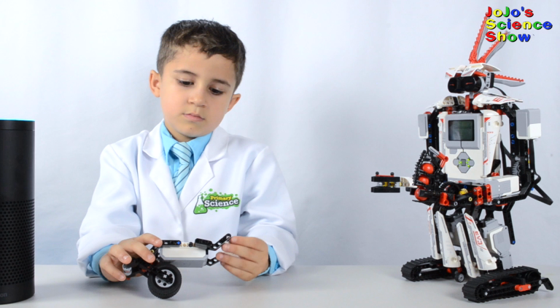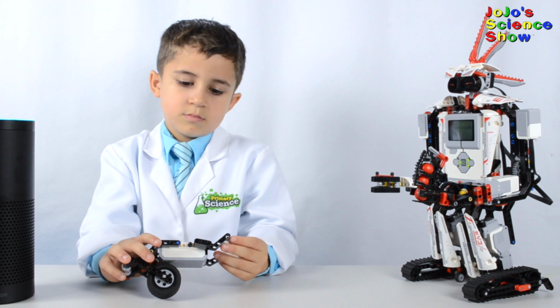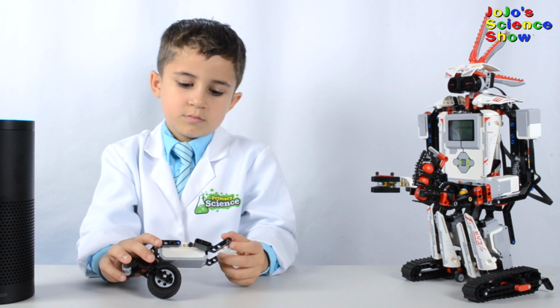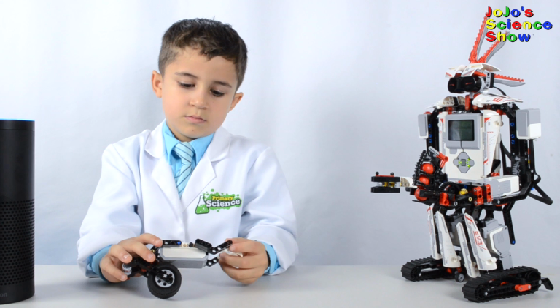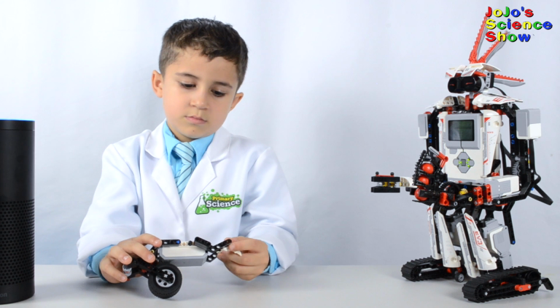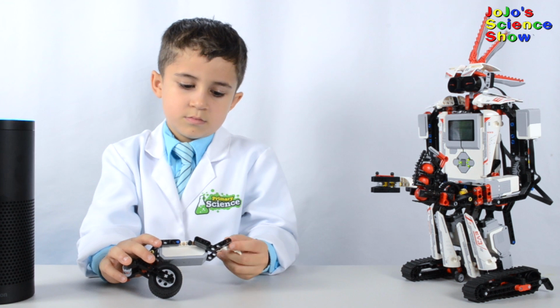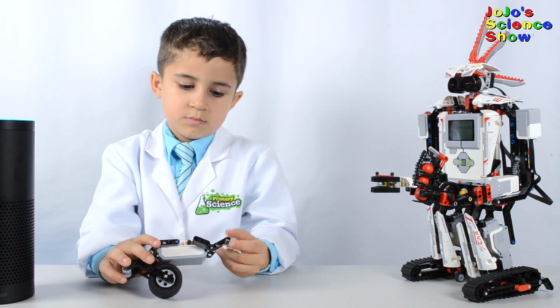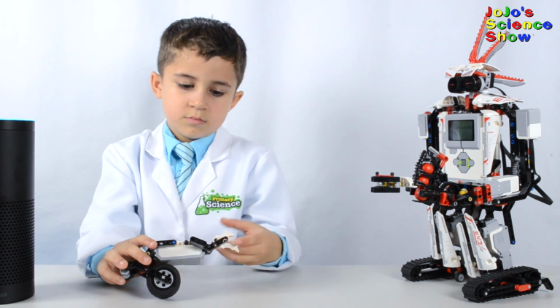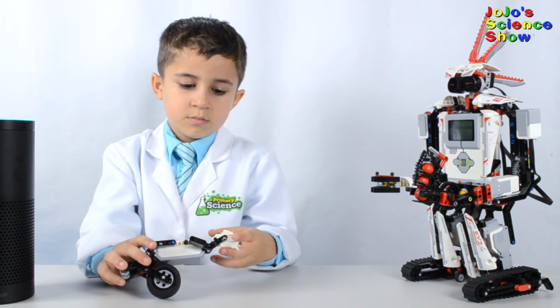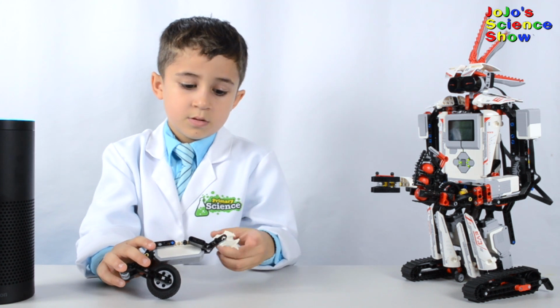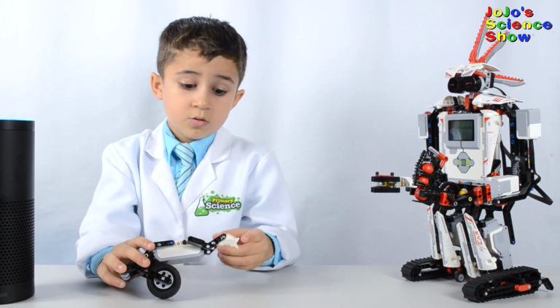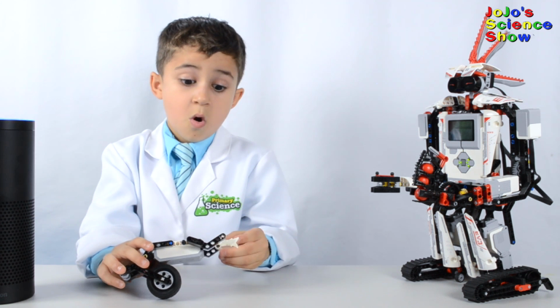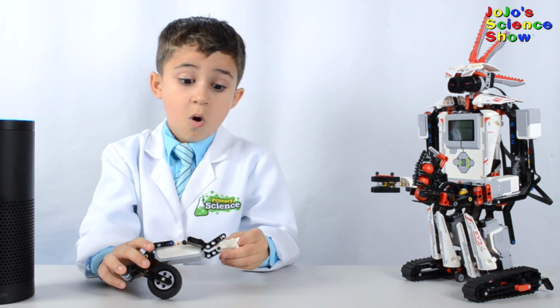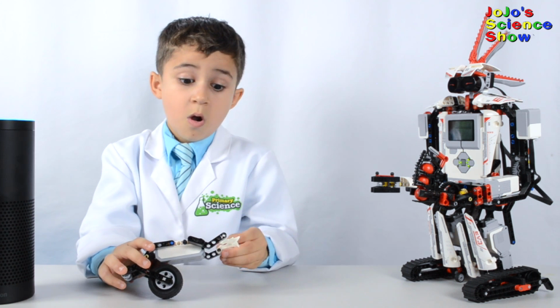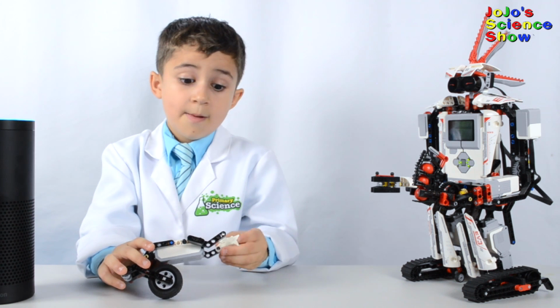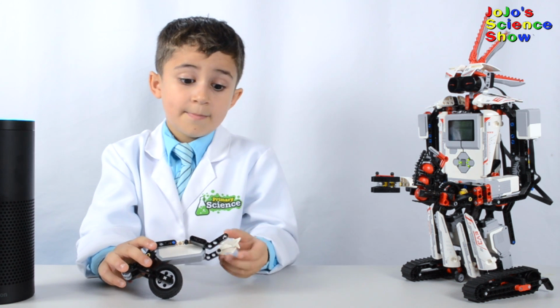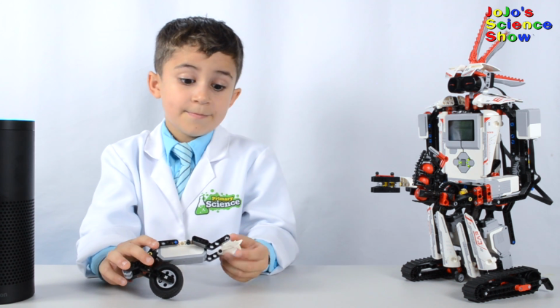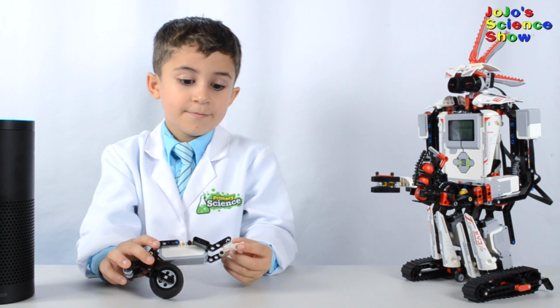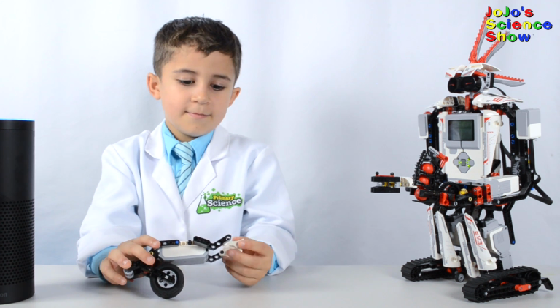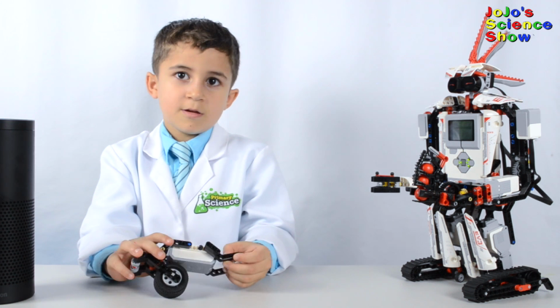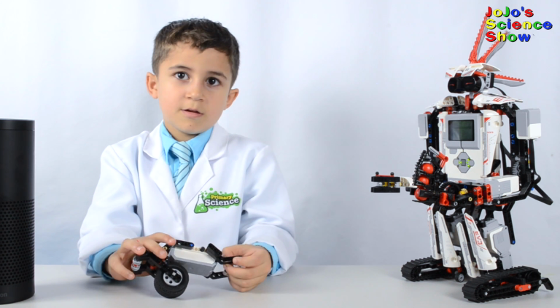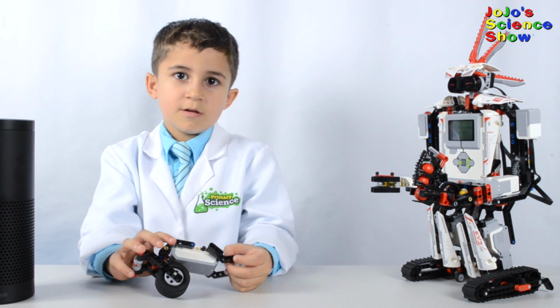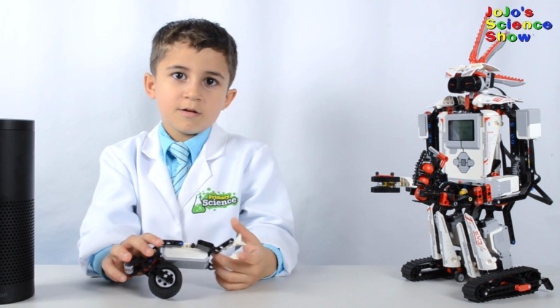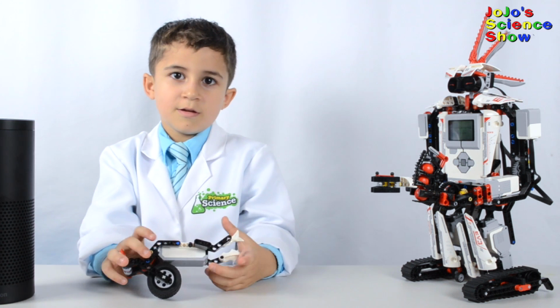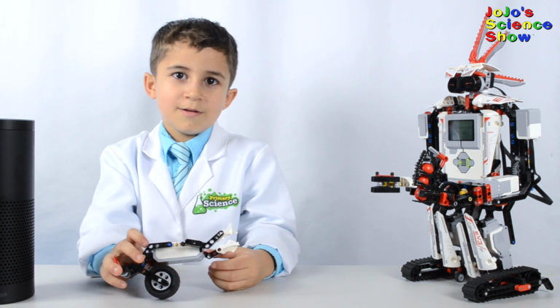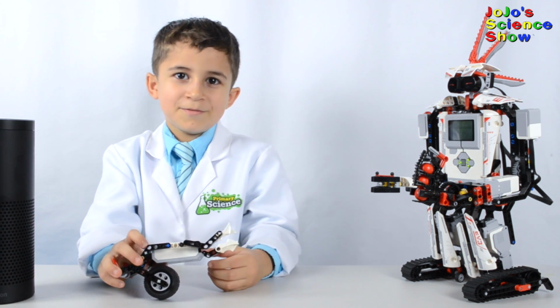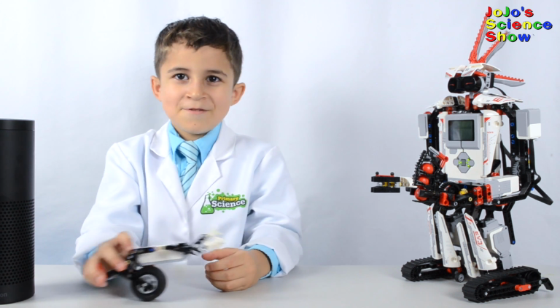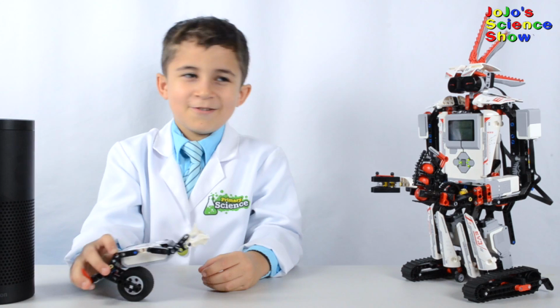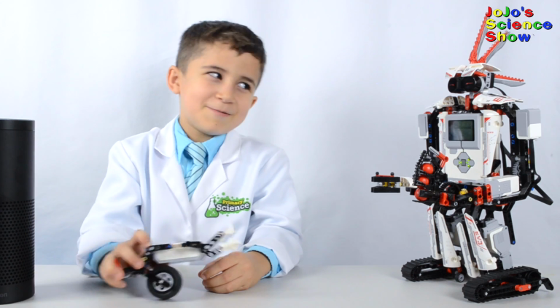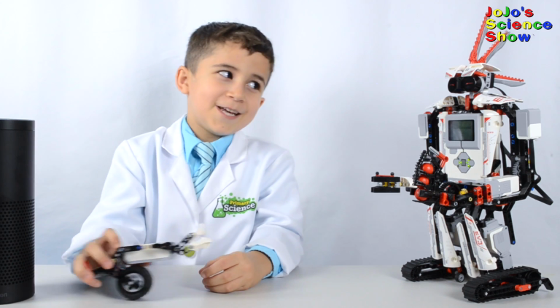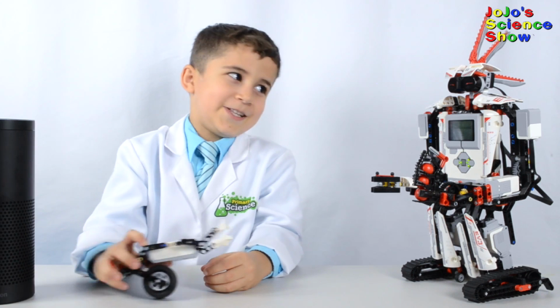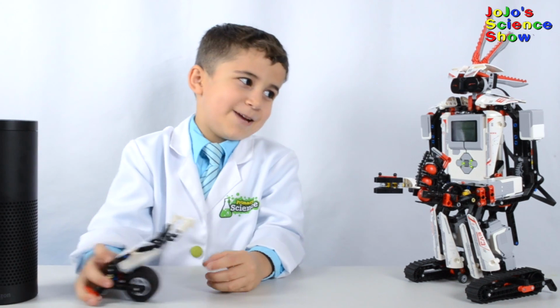How much do dead batteries cost? Nothing. They're free of charge. Oh come on, that's lame.